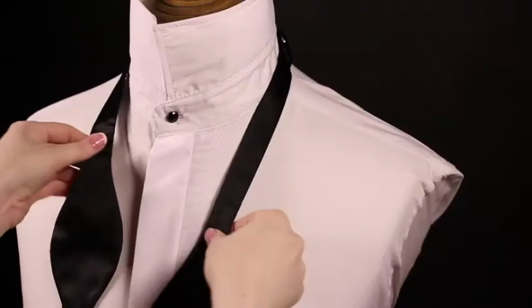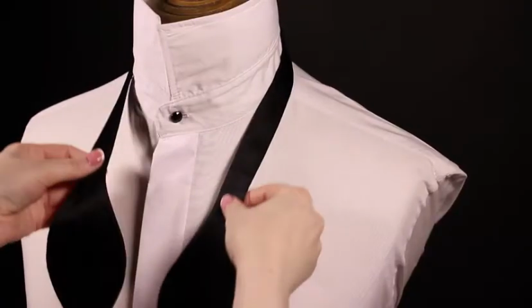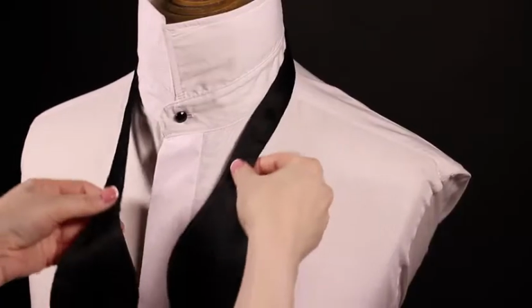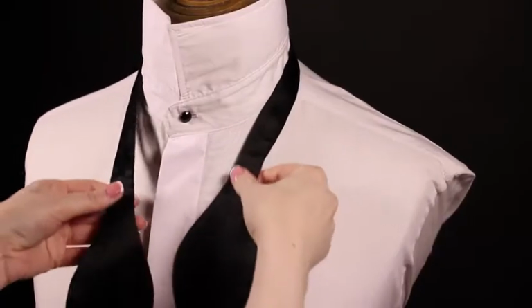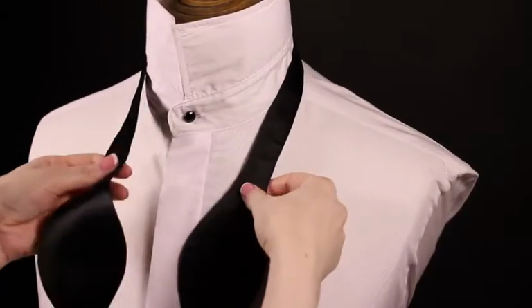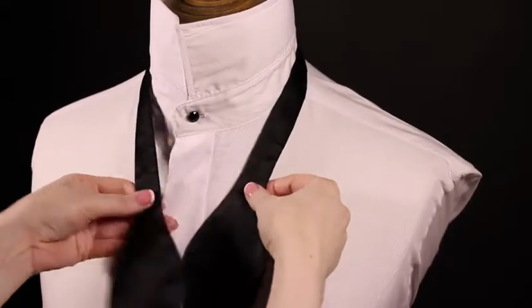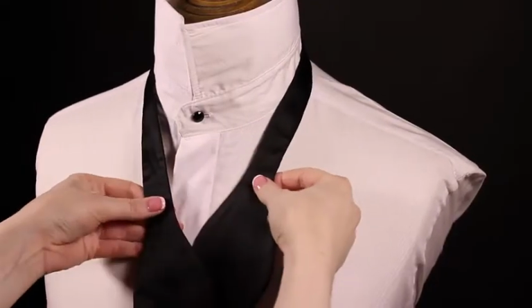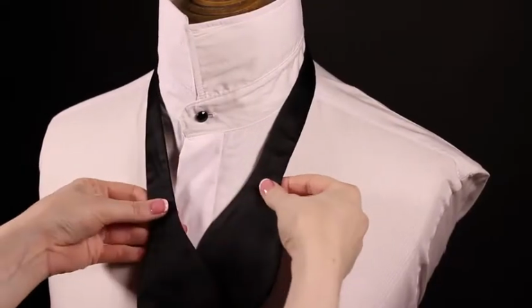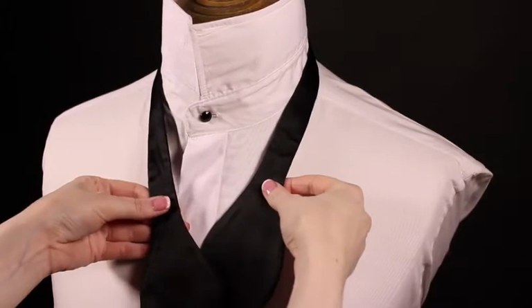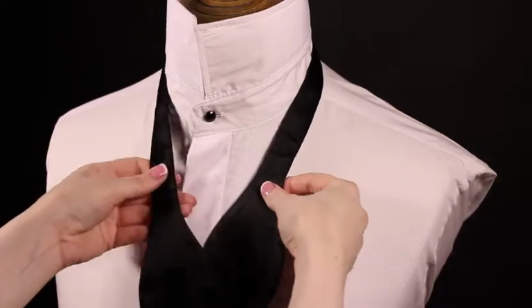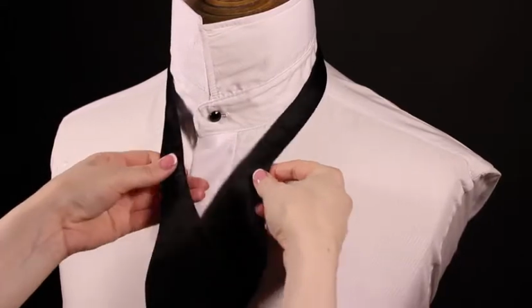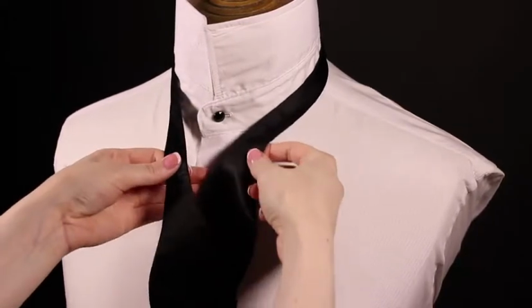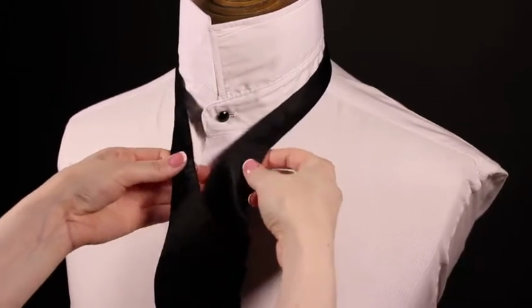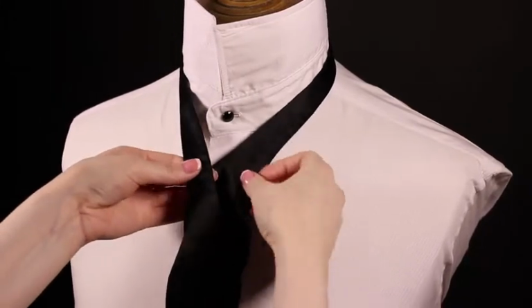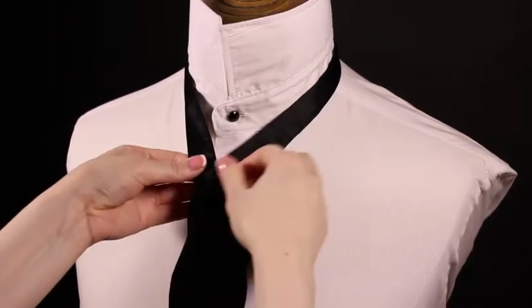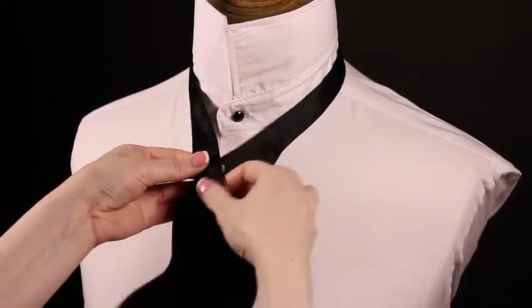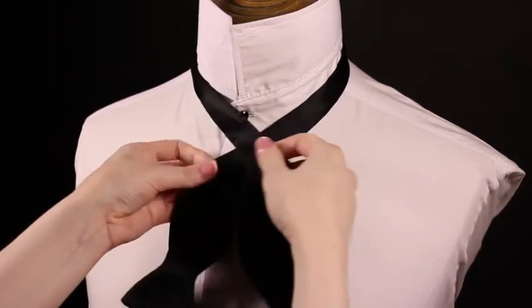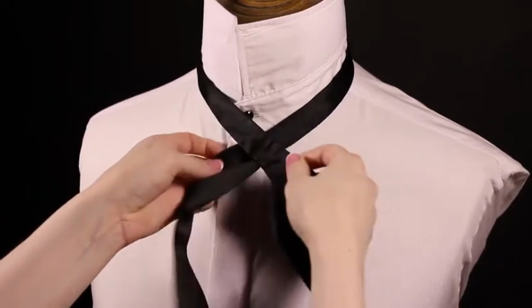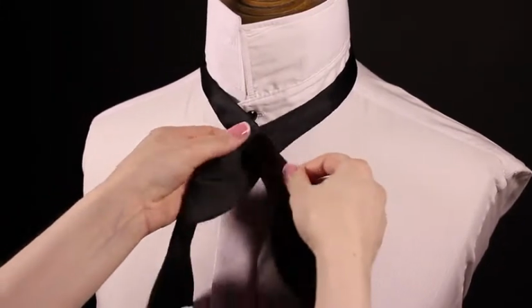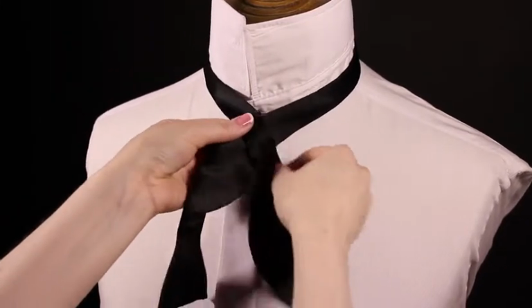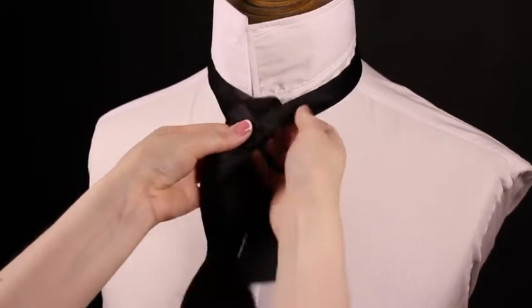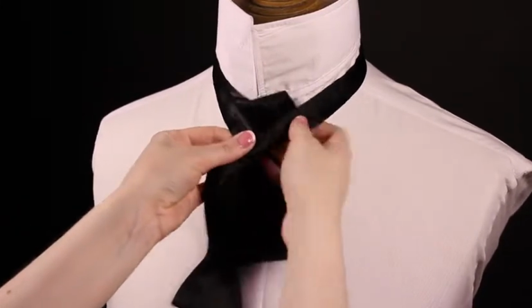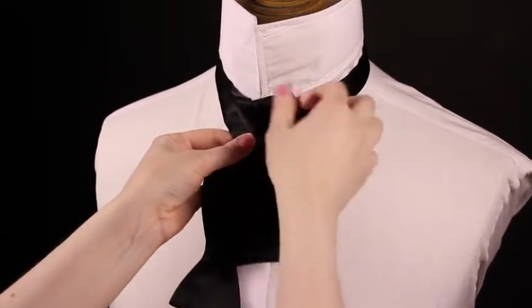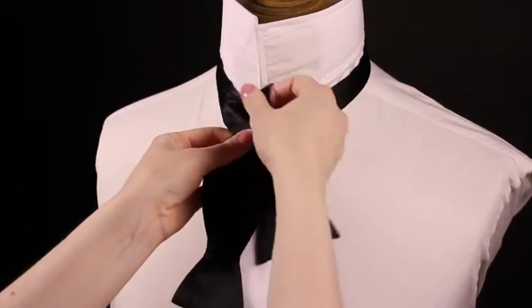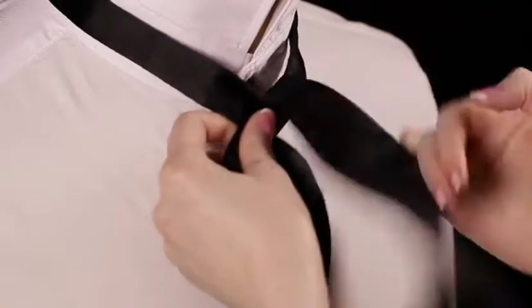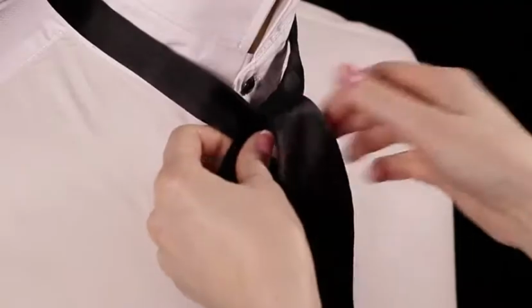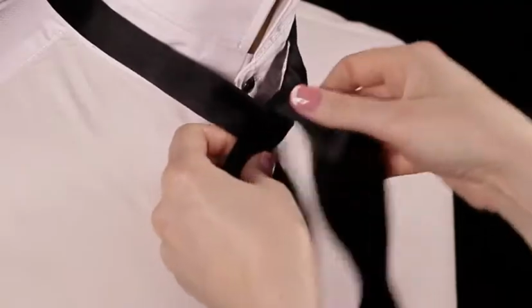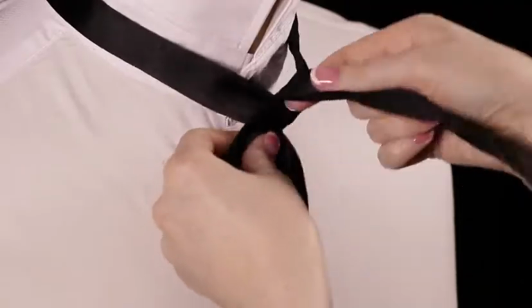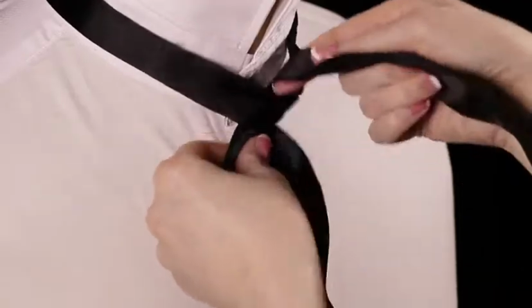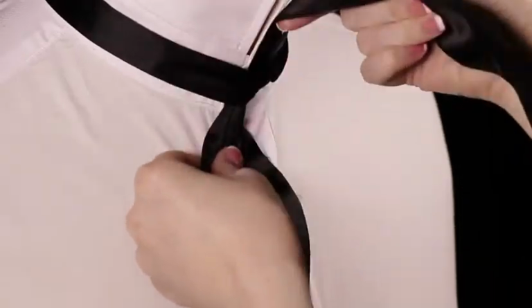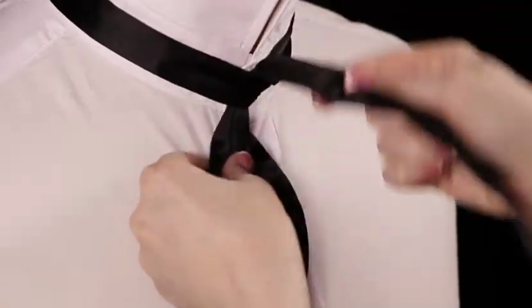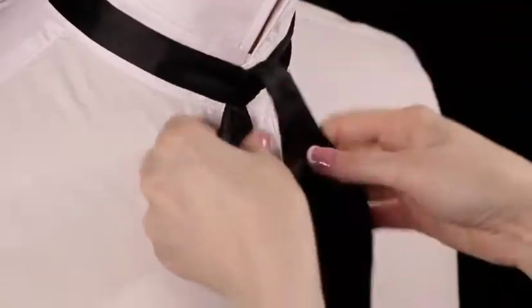Take the longer side, cross over the other, go underneath and back through. Make sure you hold this knot tight.